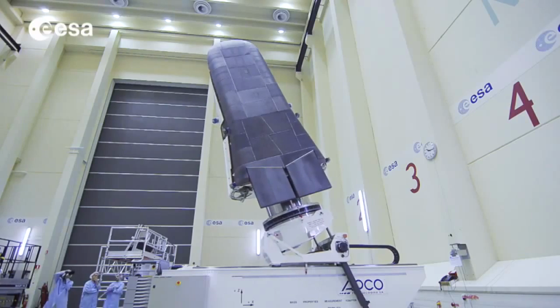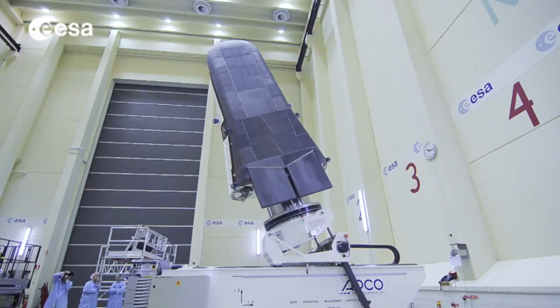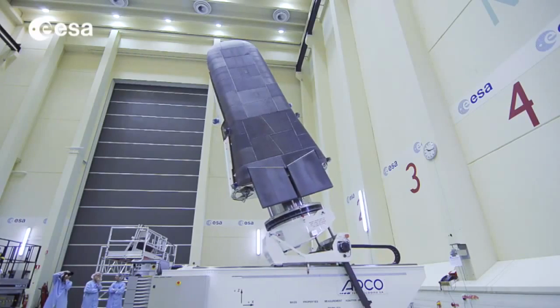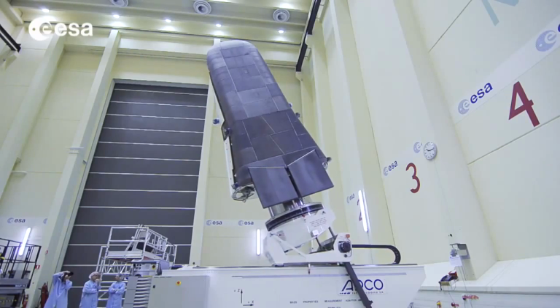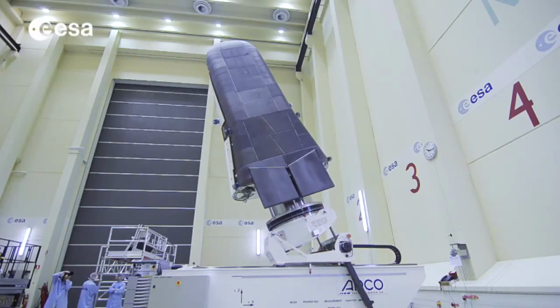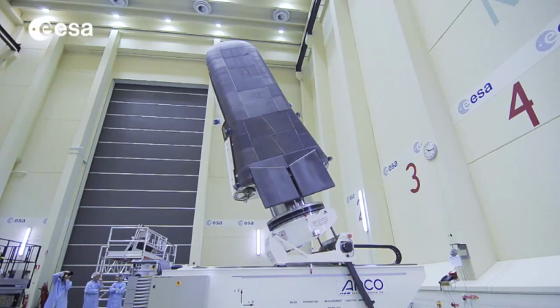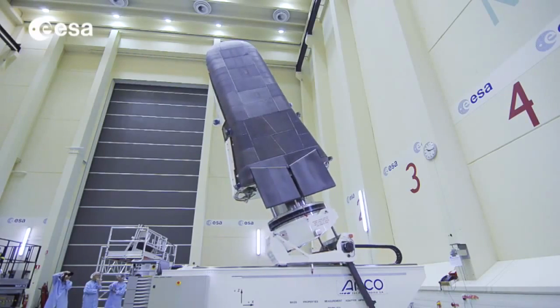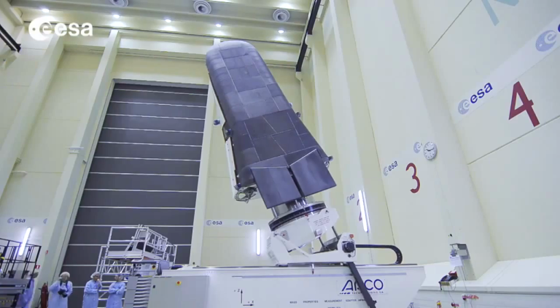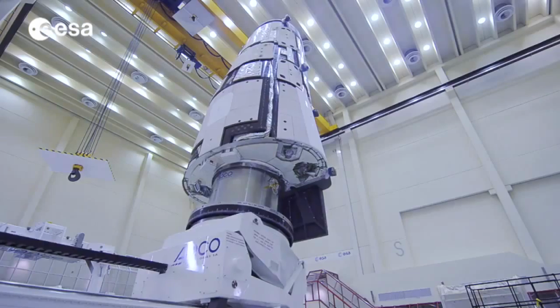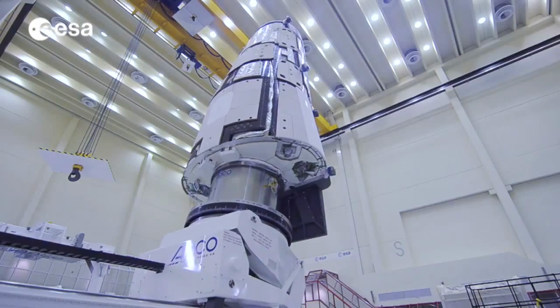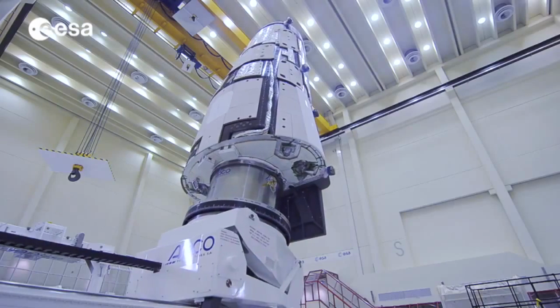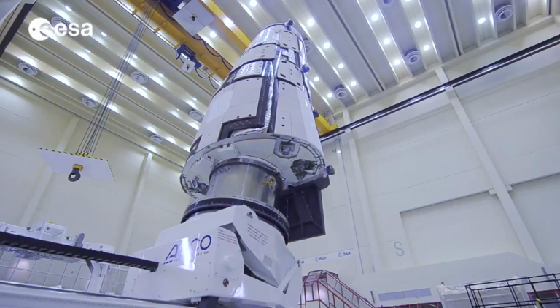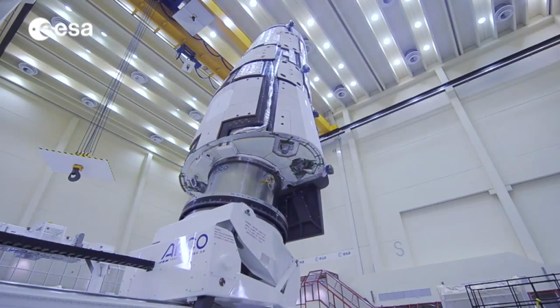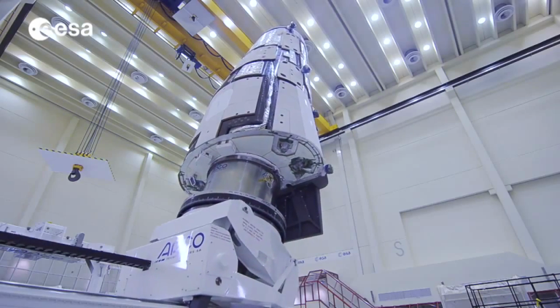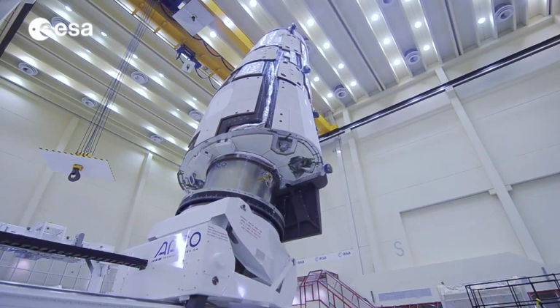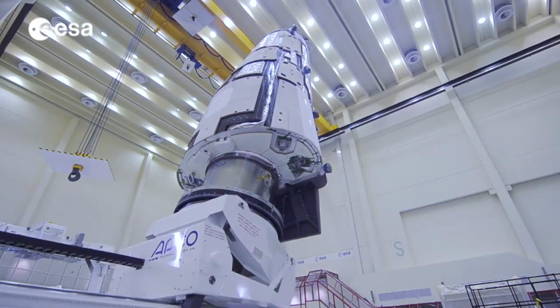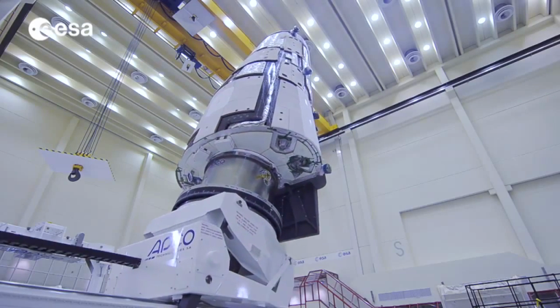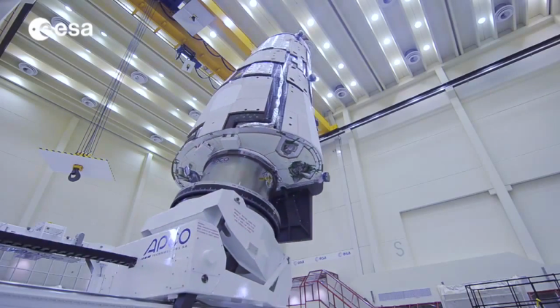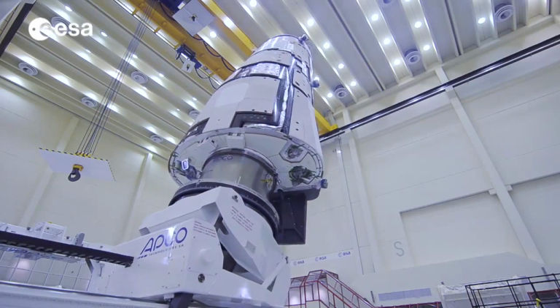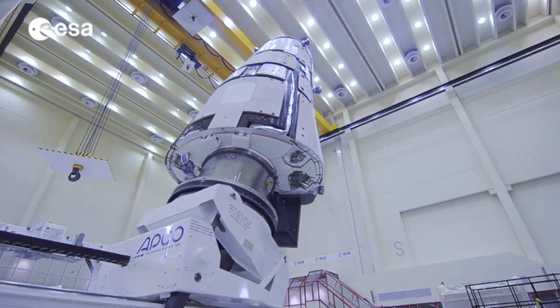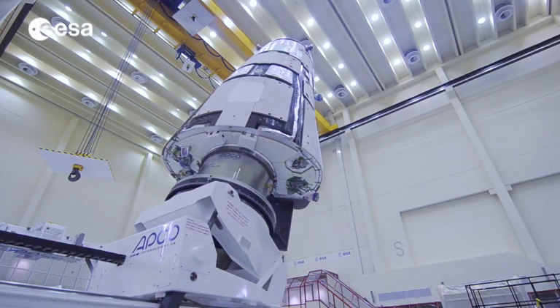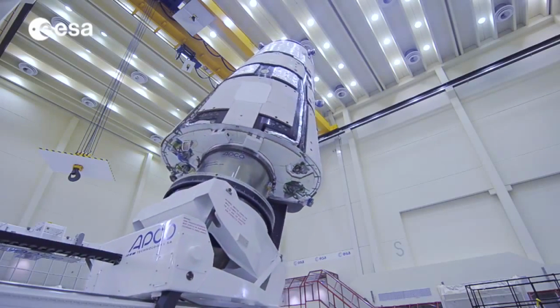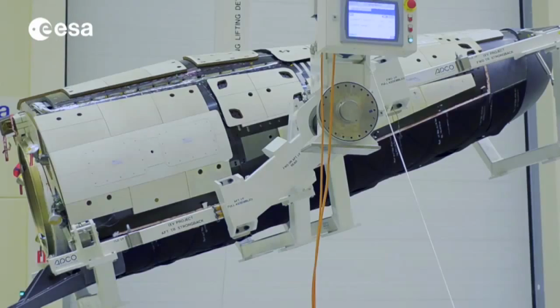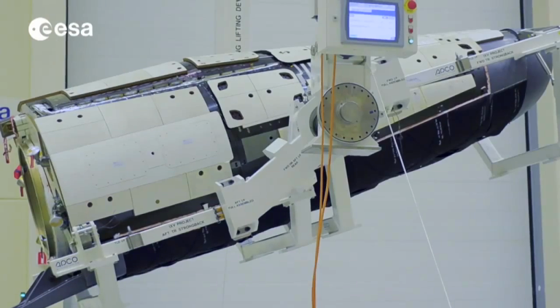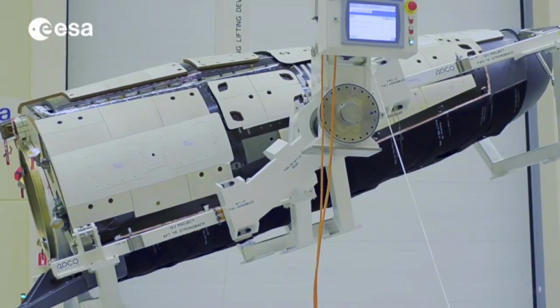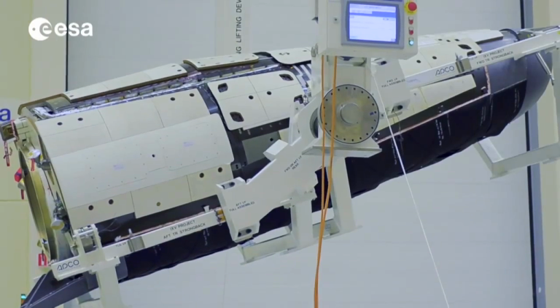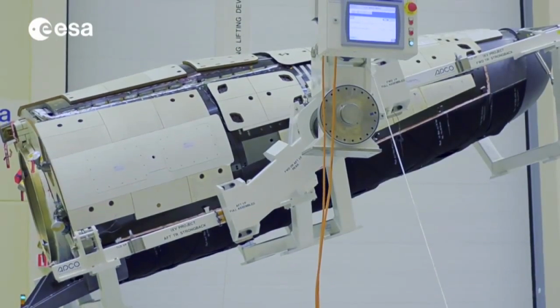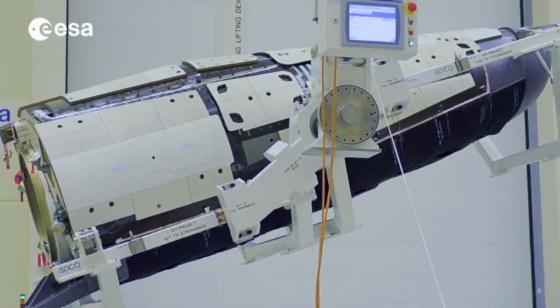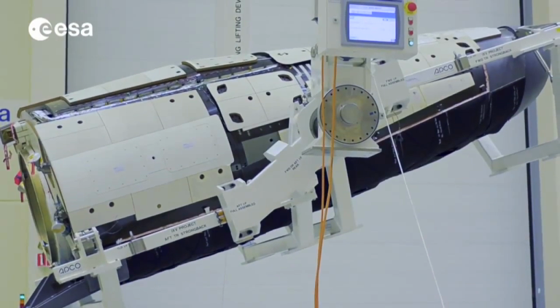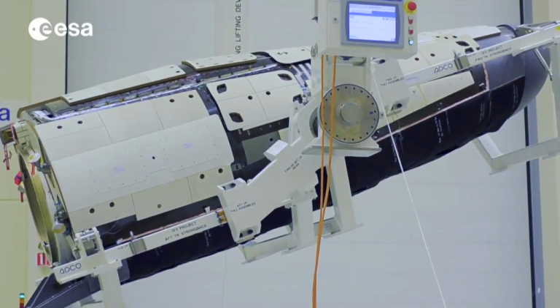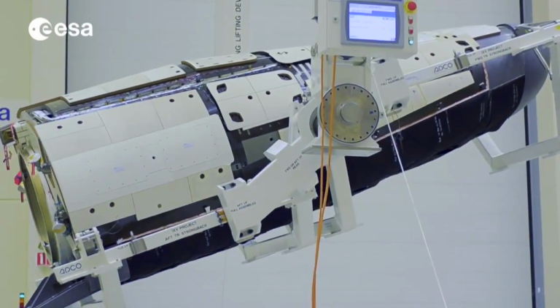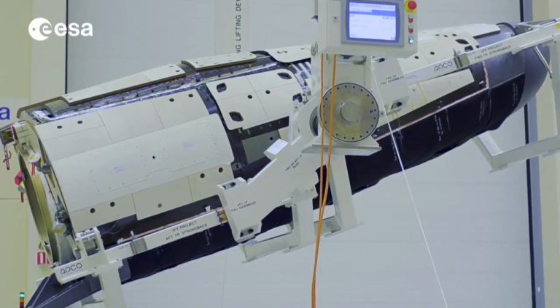ESA's technological re-entry demonstrator is as big as a family car, with a cone shape to facilitate re-entry.